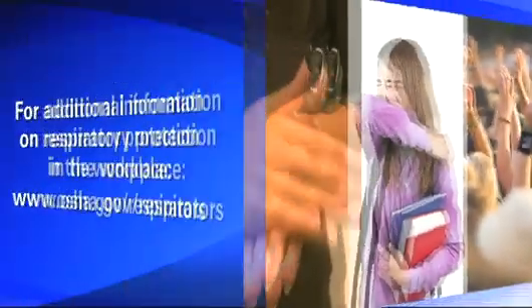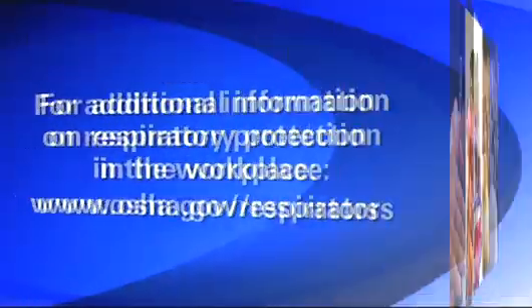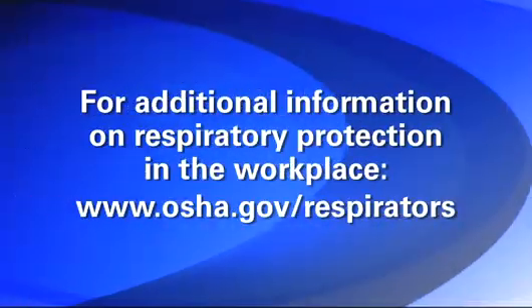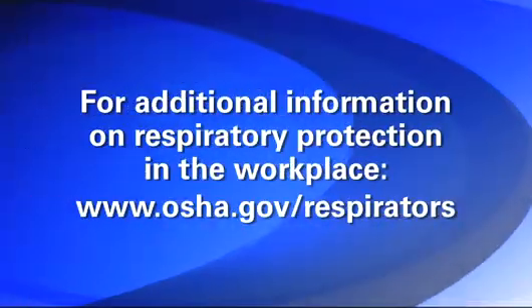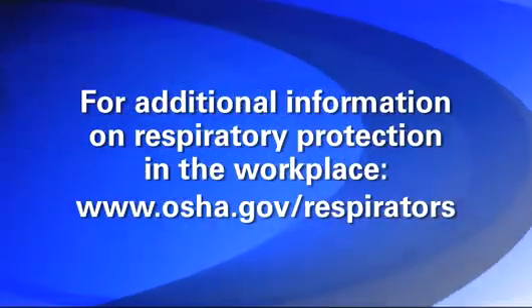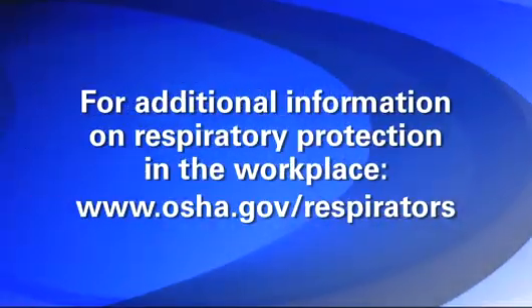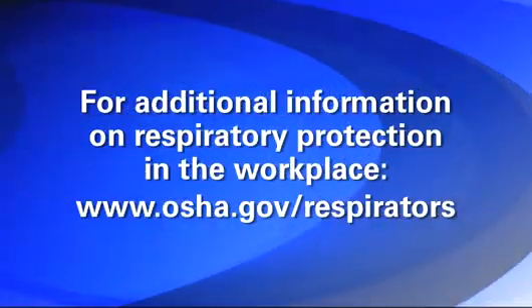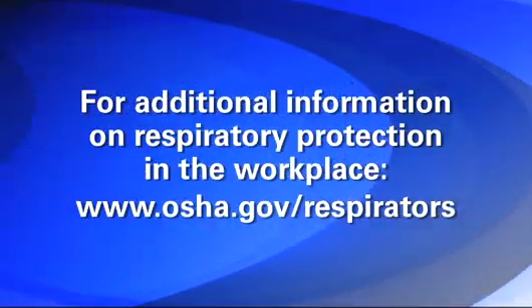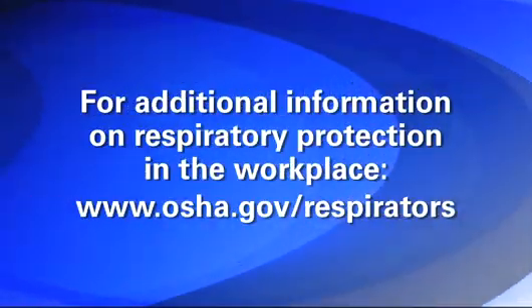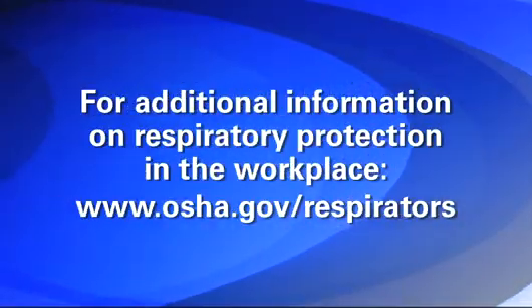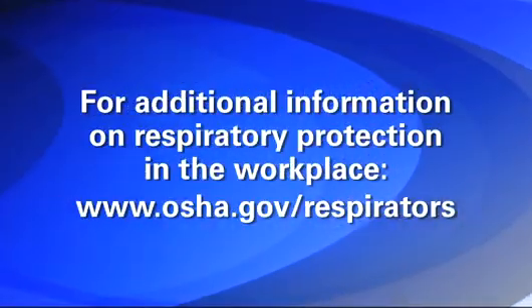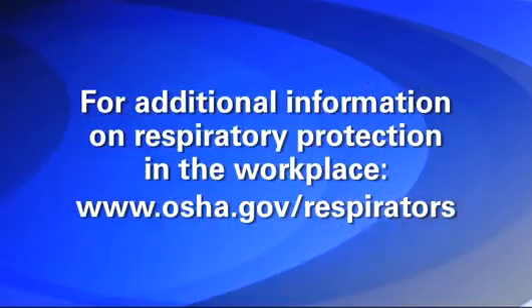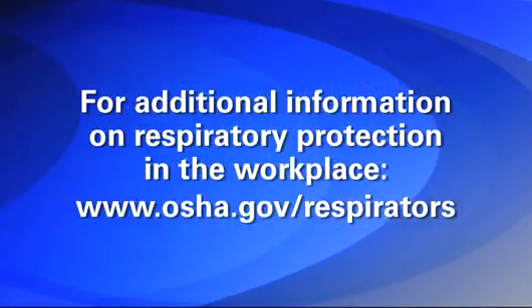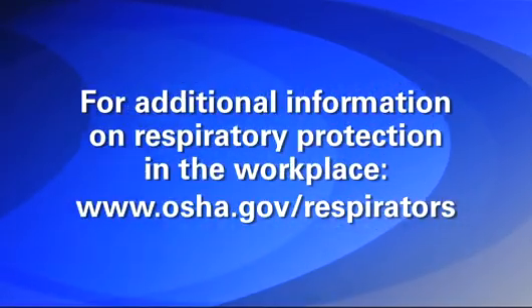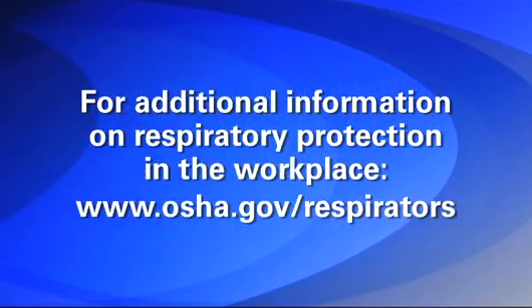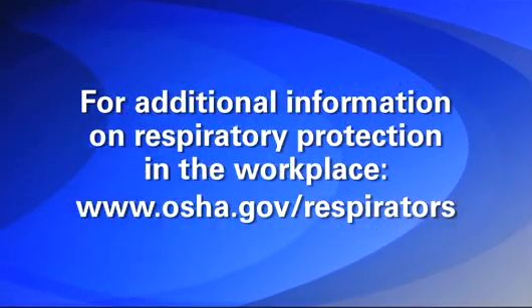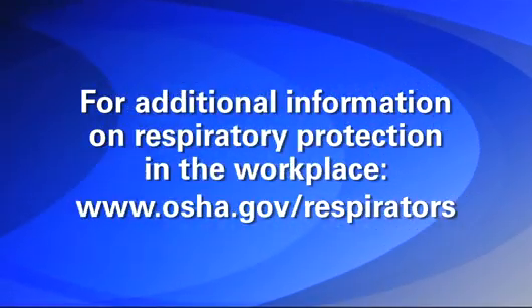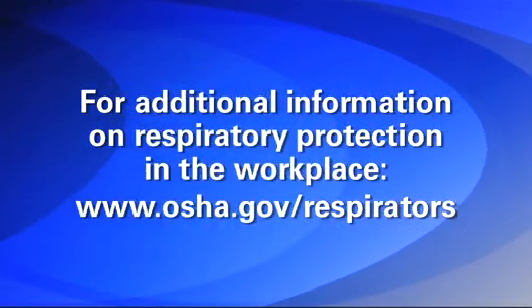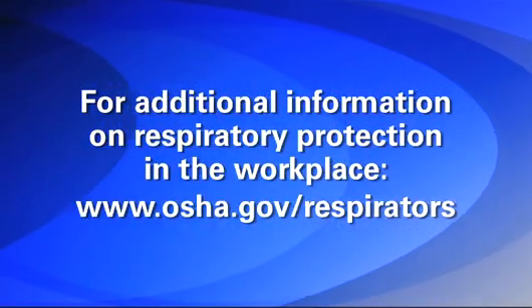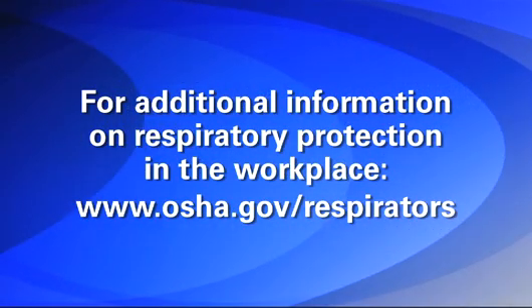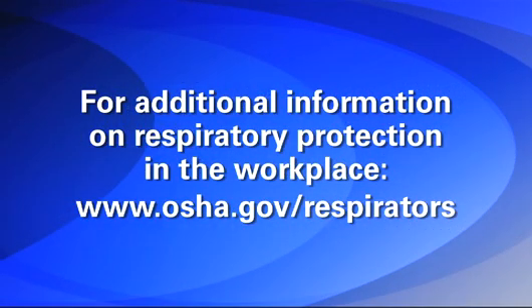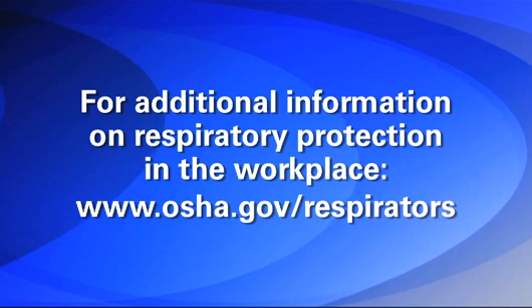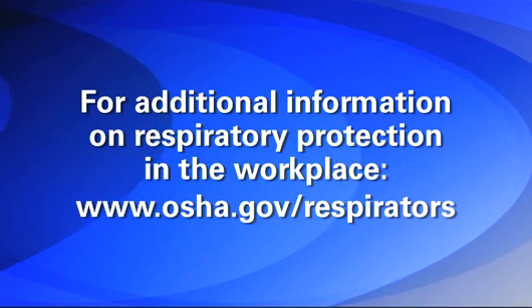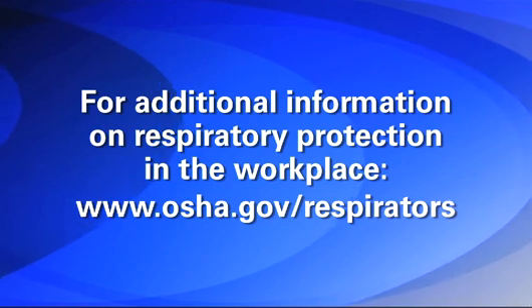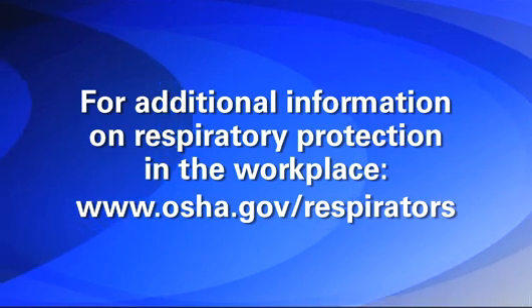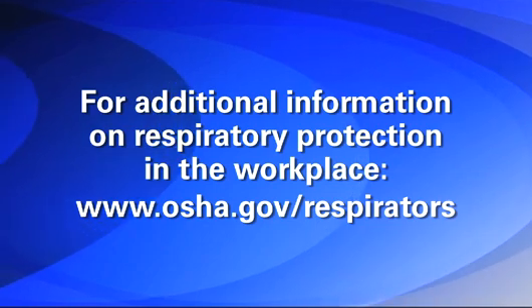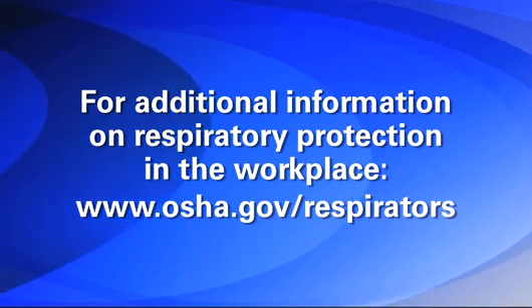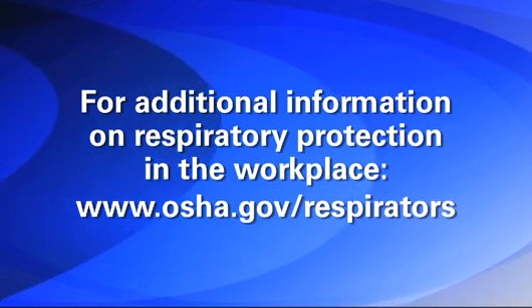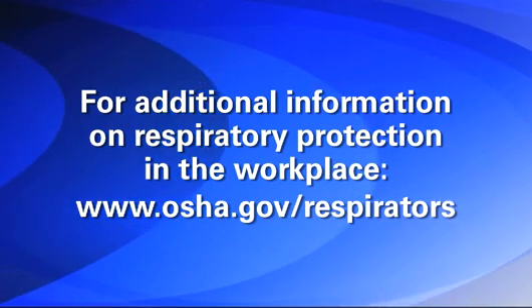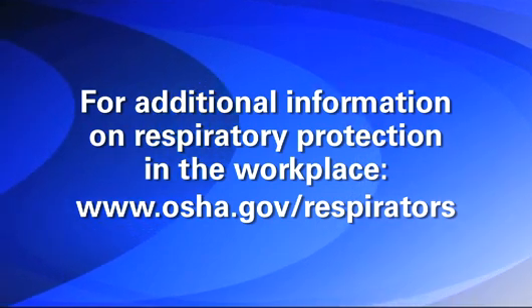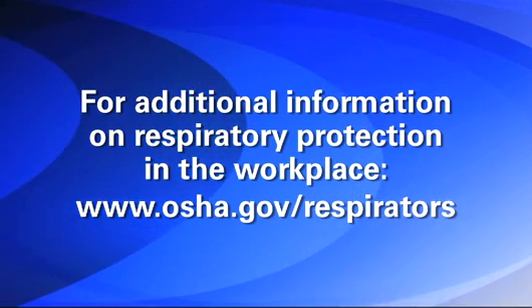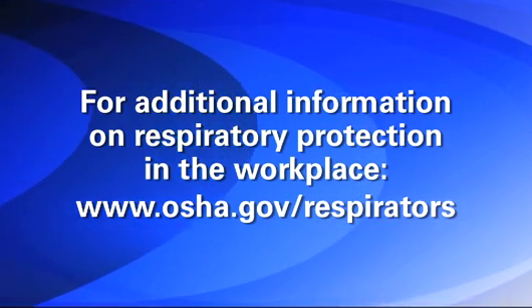For additional information on respiratory protection in the workplace, consult this website.